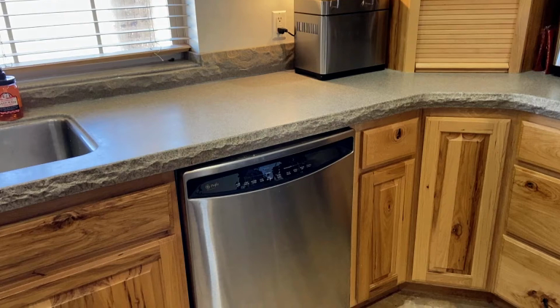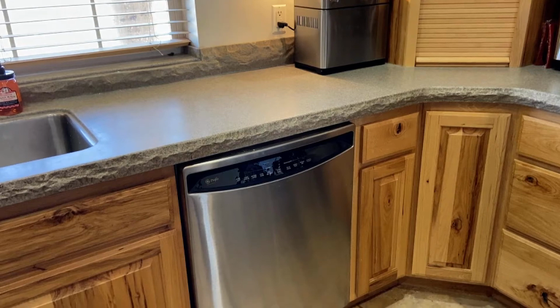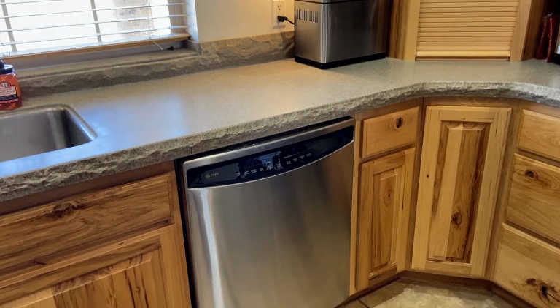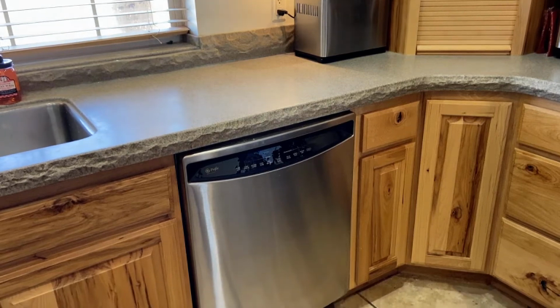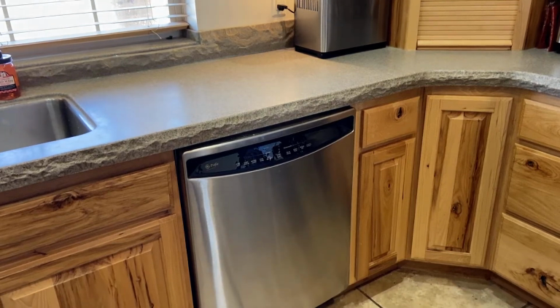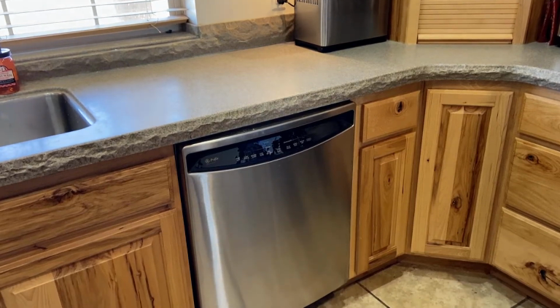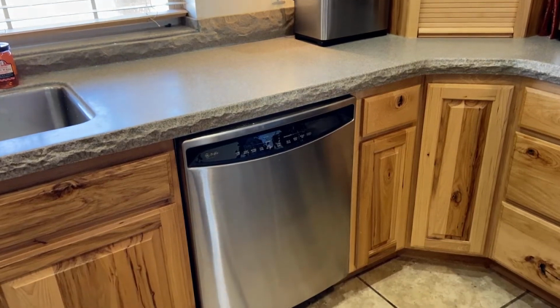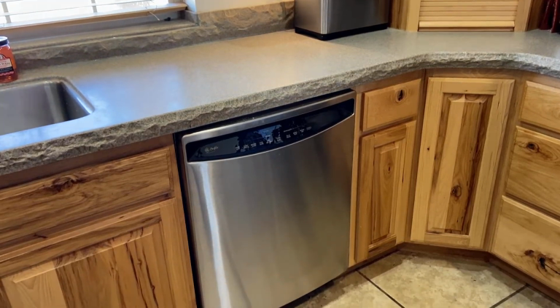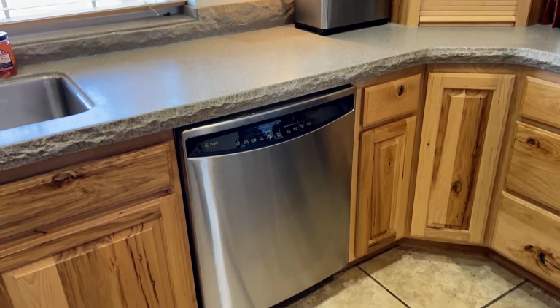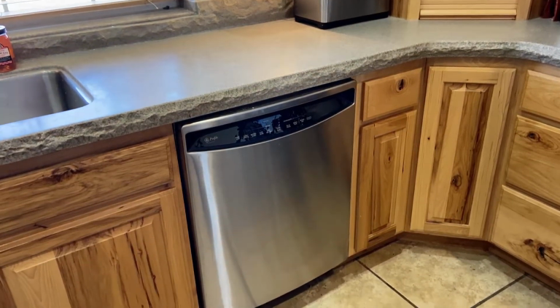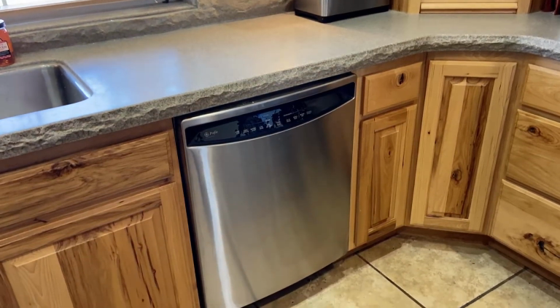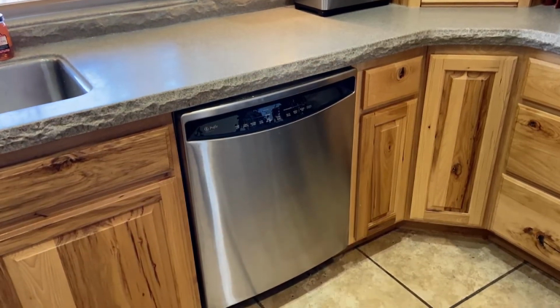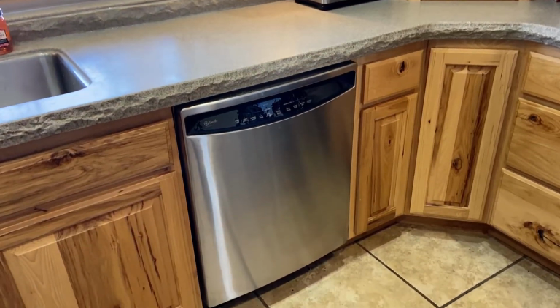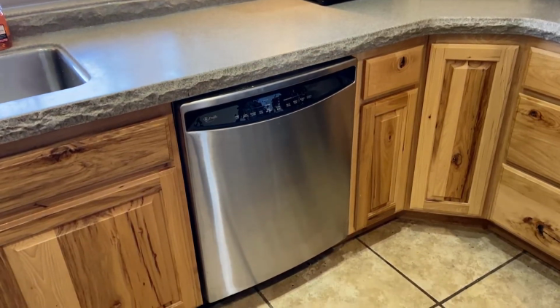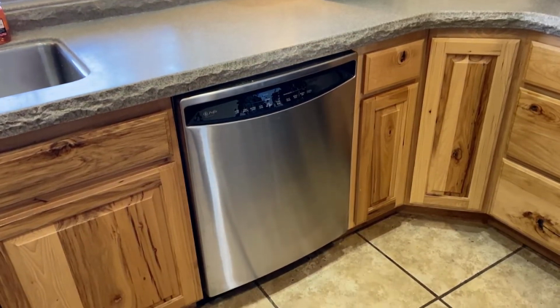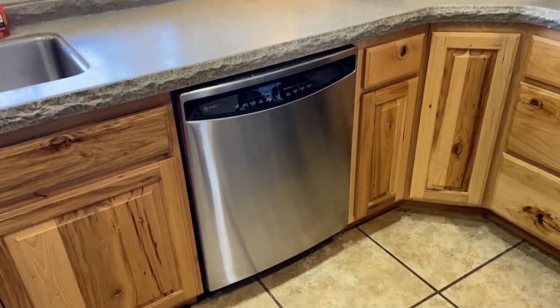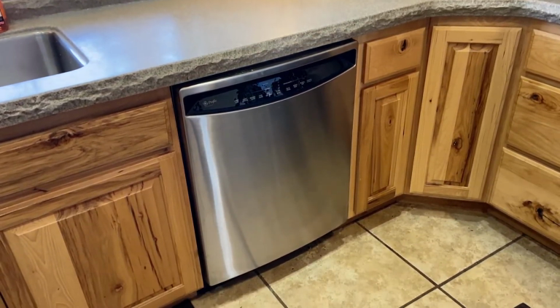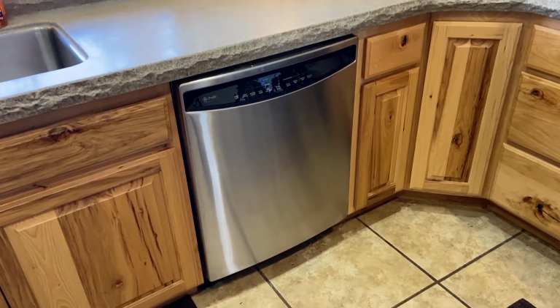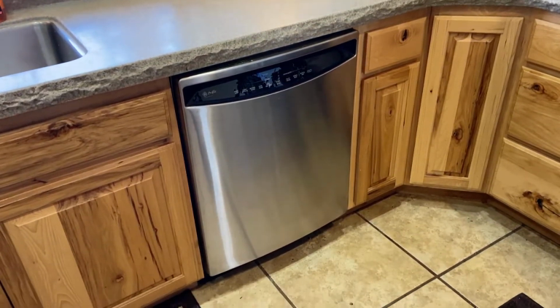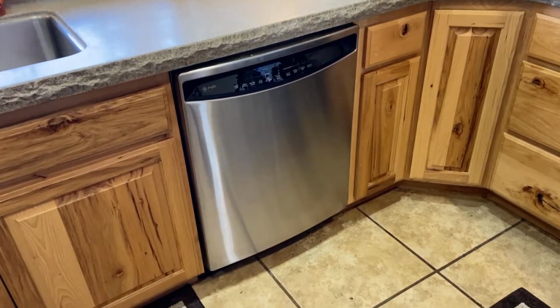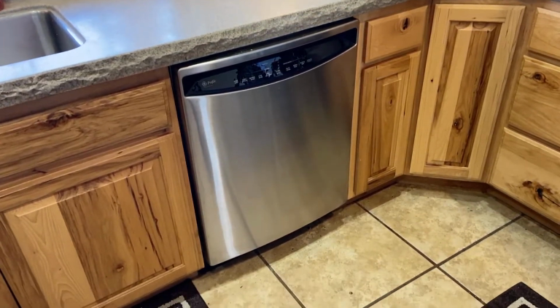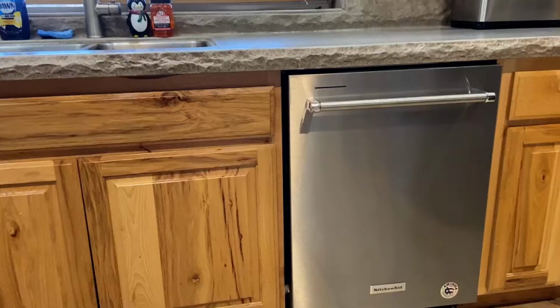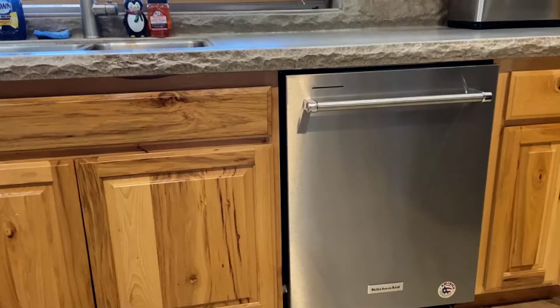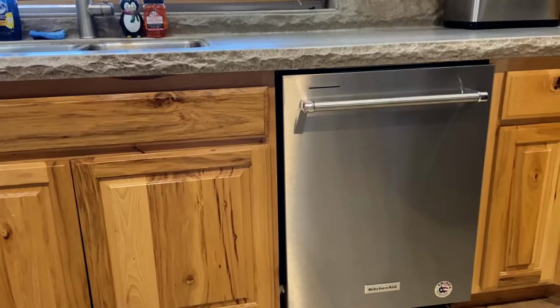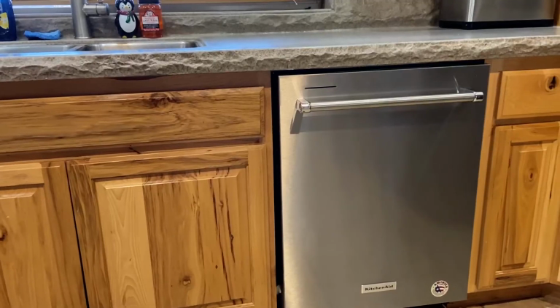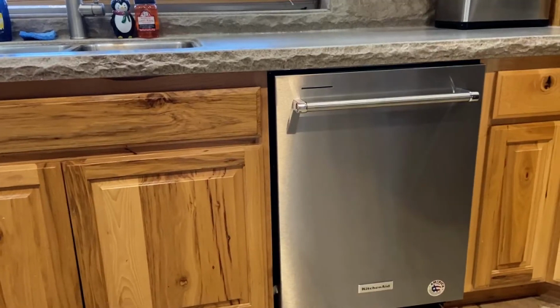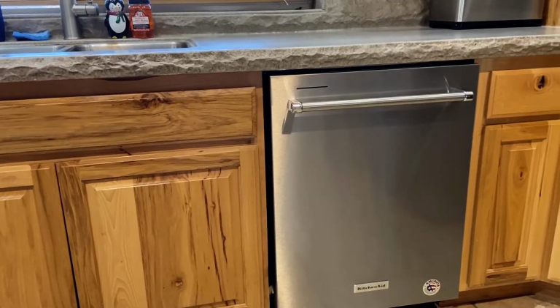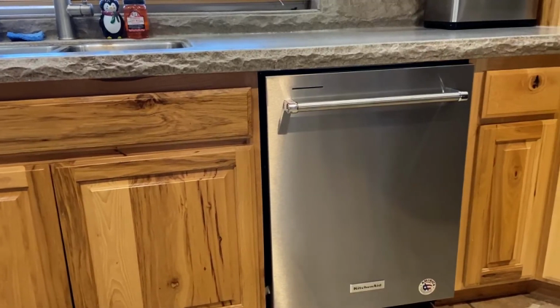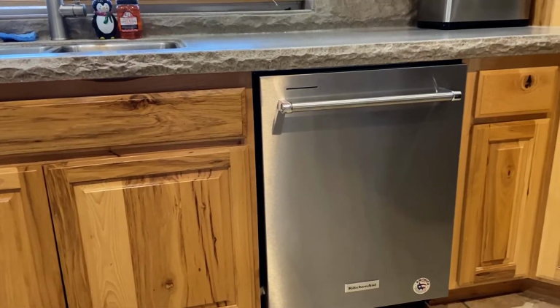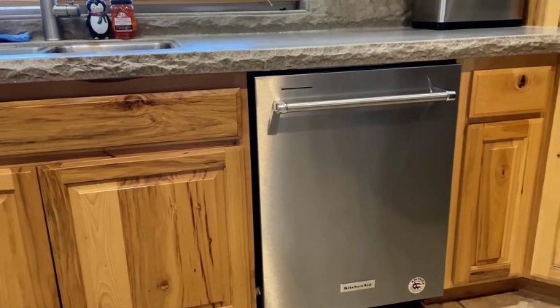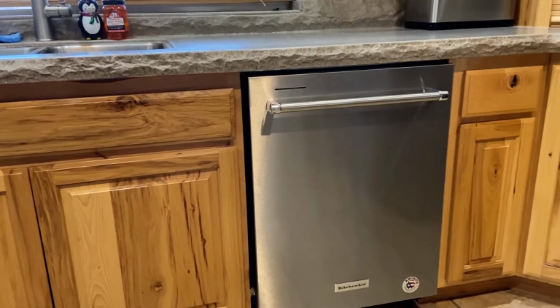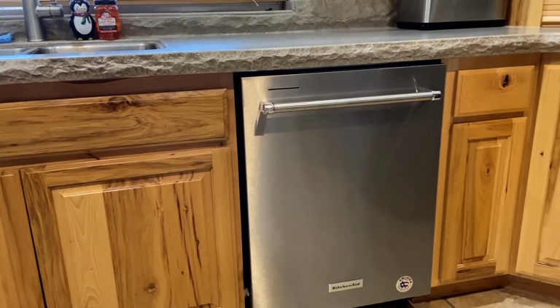Hey guys, so in this video I'm going to be showing you how to quickly and safely install a new dishwasher.